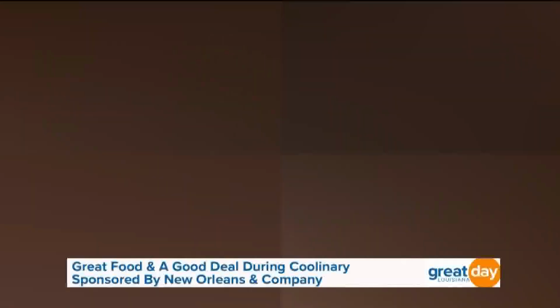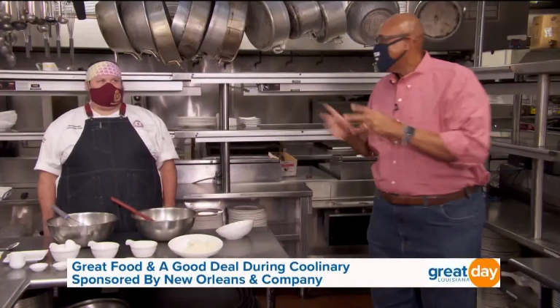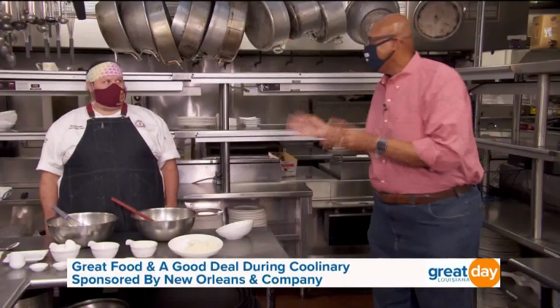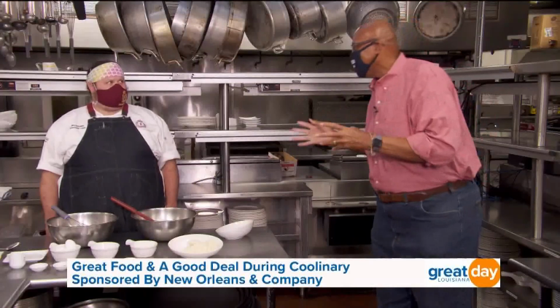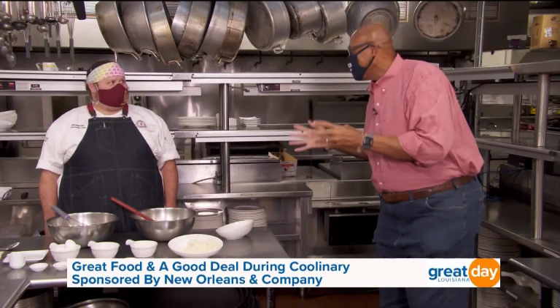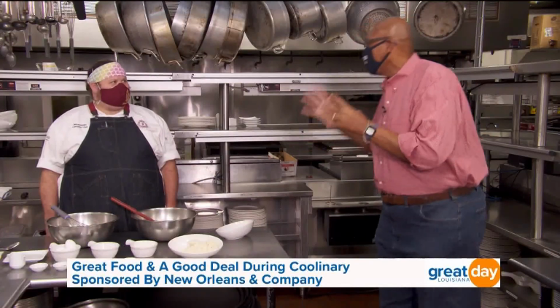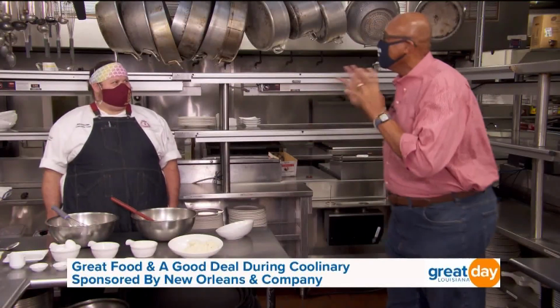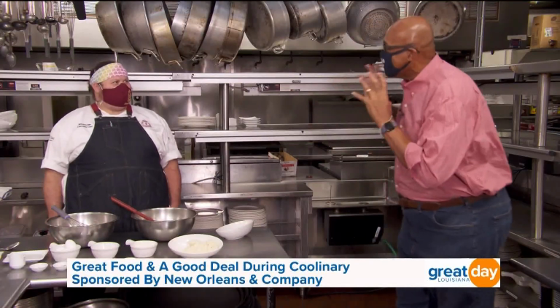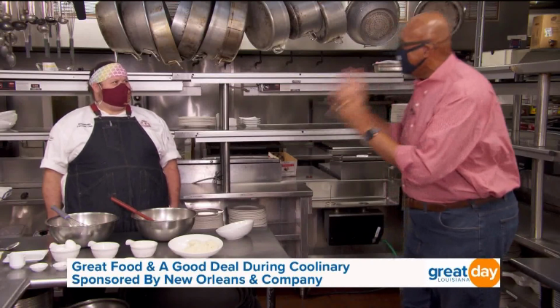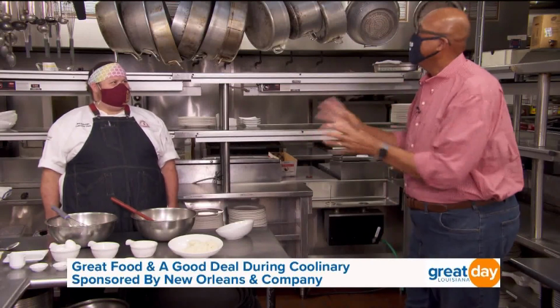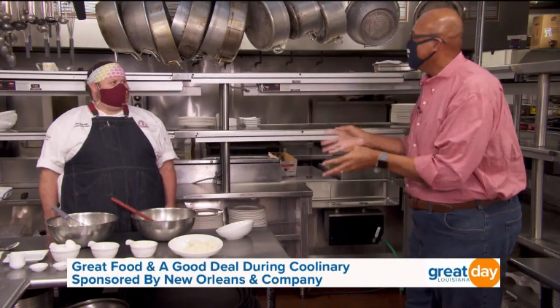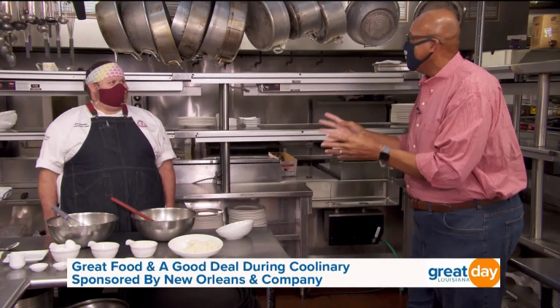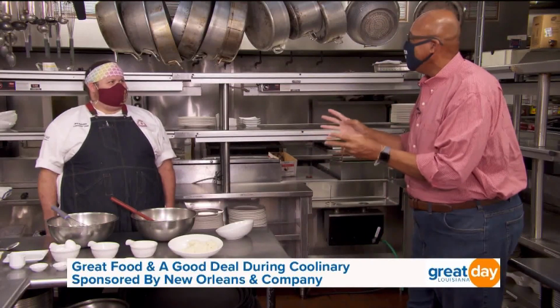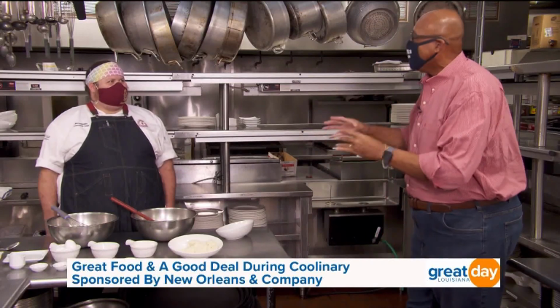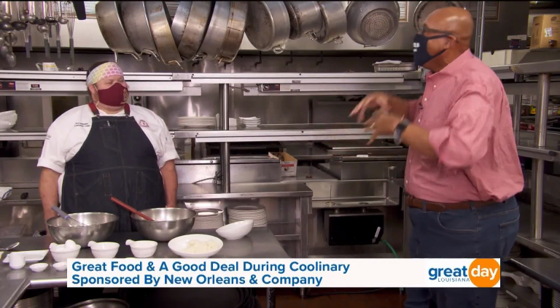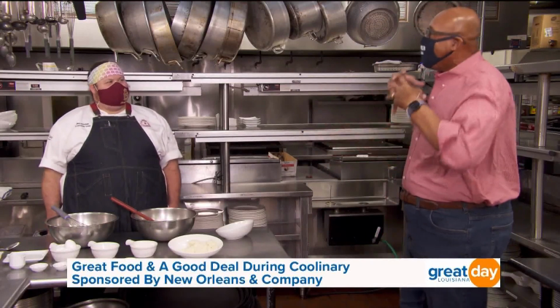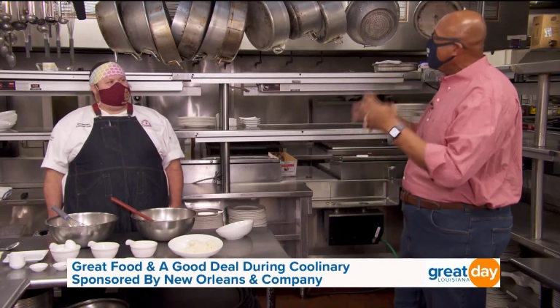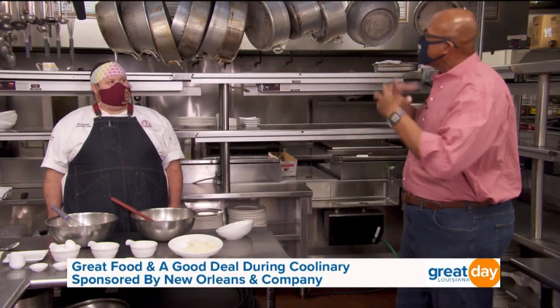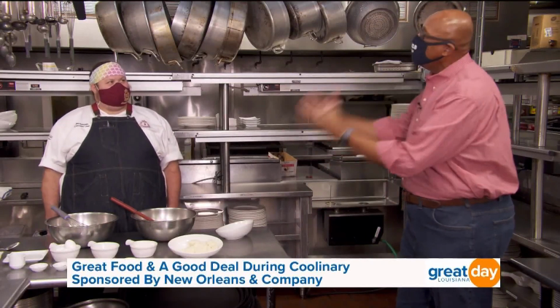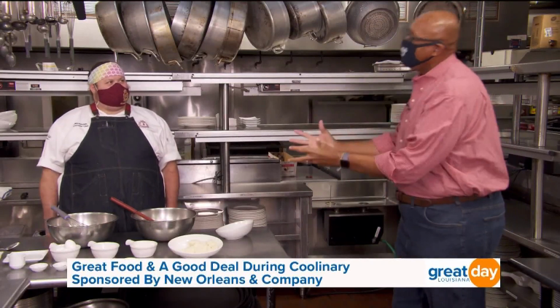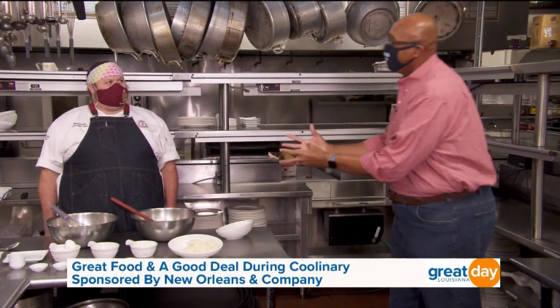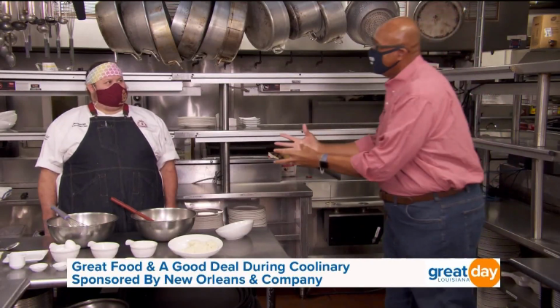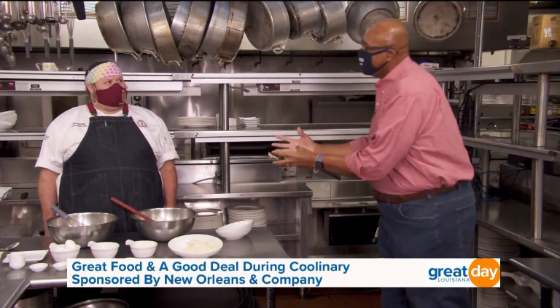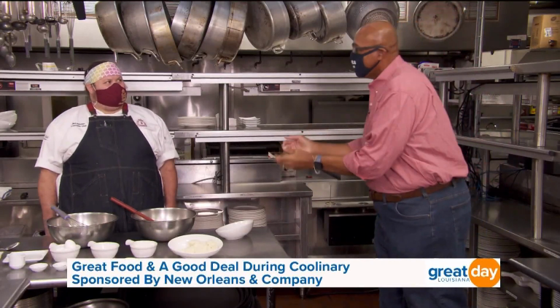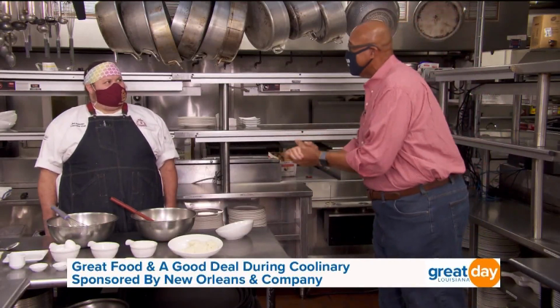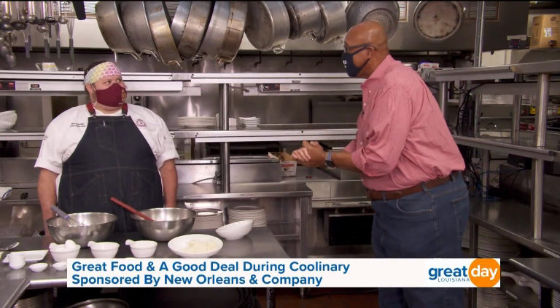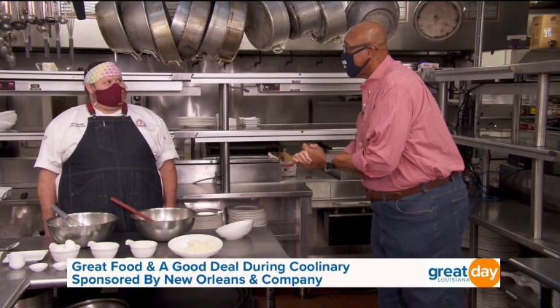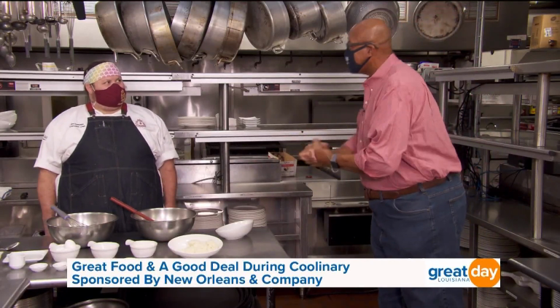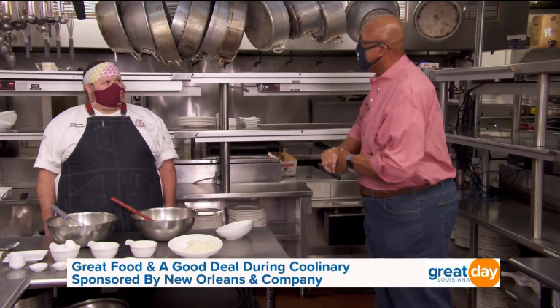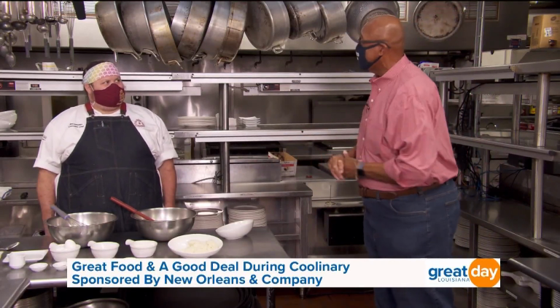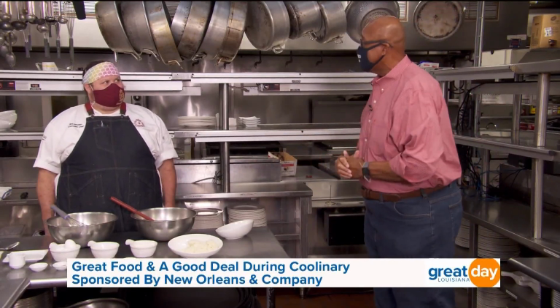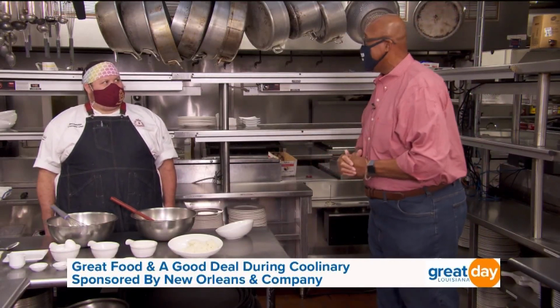Chef, thank you for welcoming us in the kitchen today. How has culinary changed things for restaurants during the summertime?